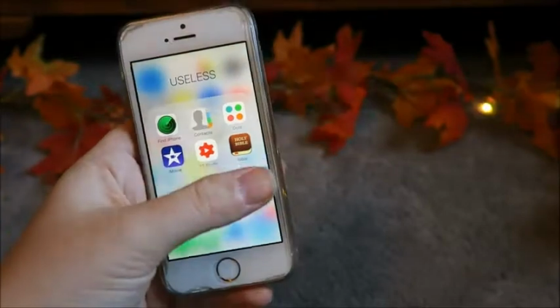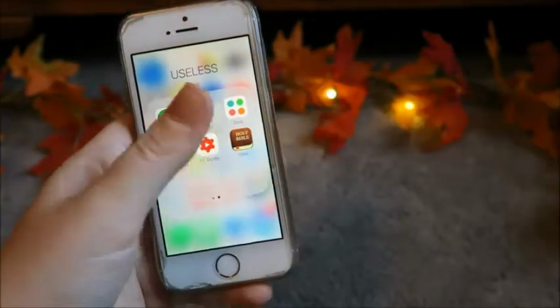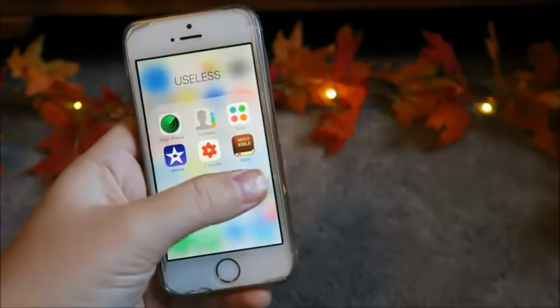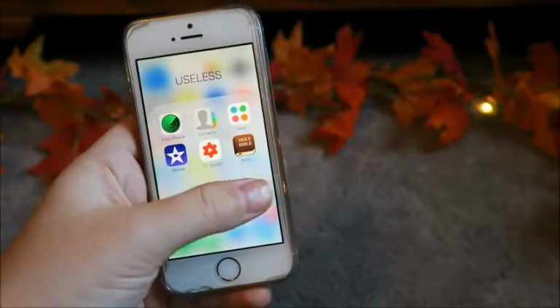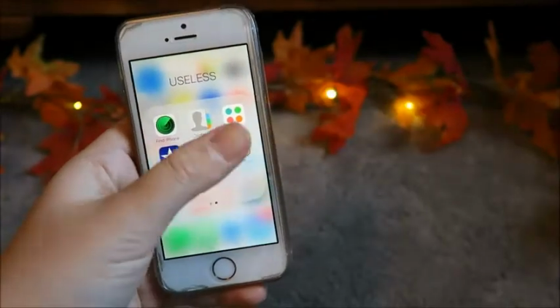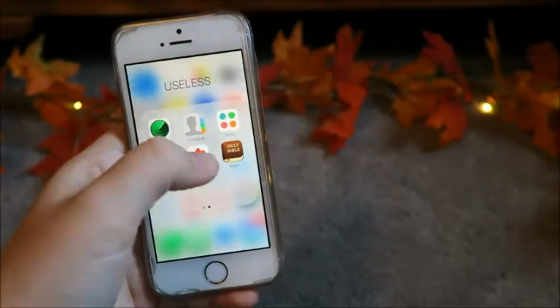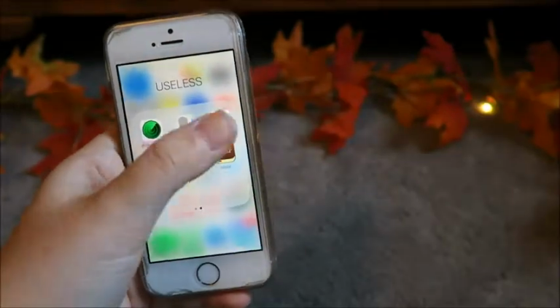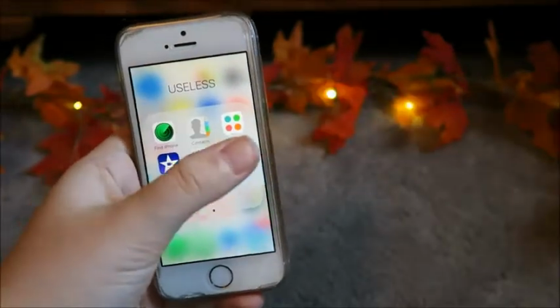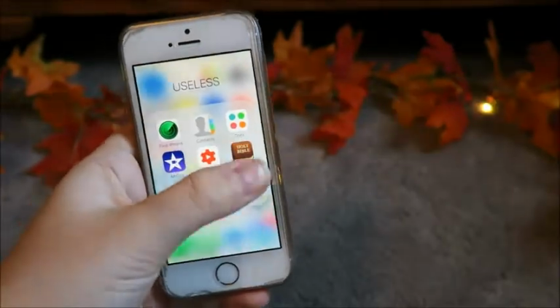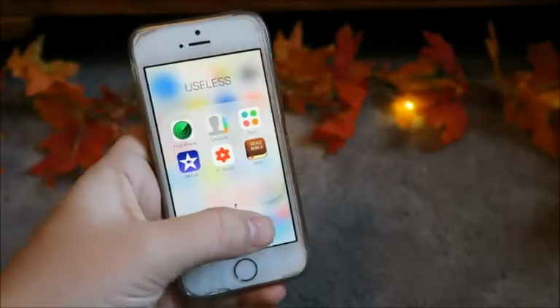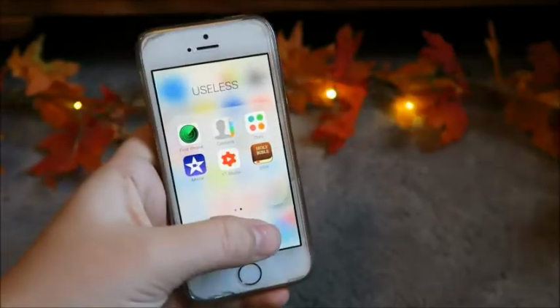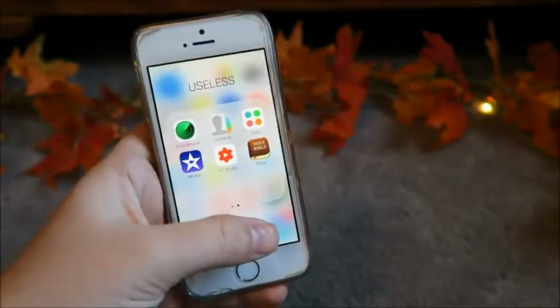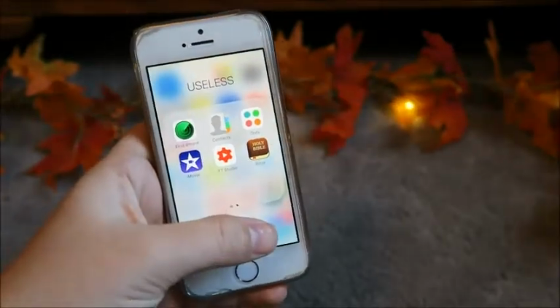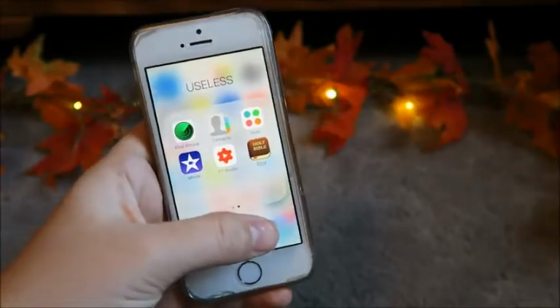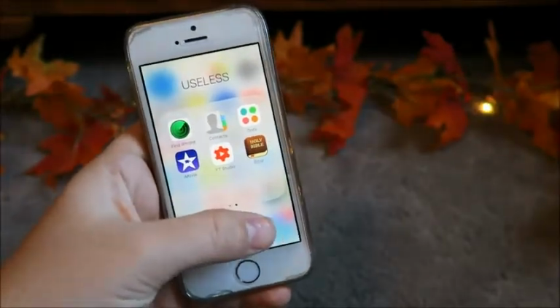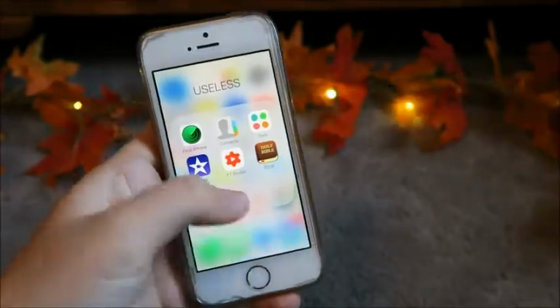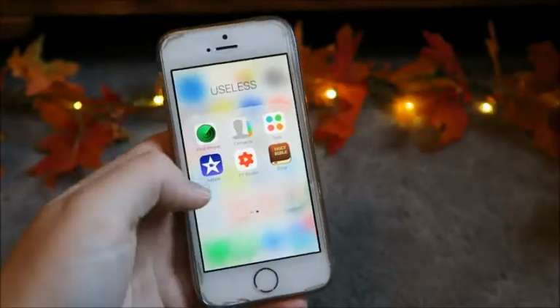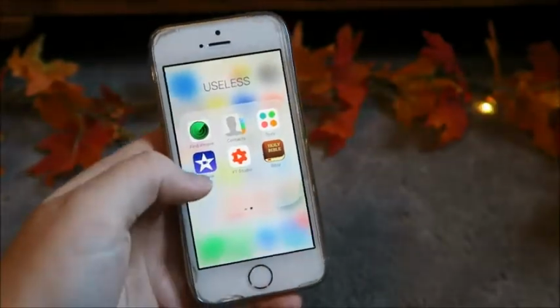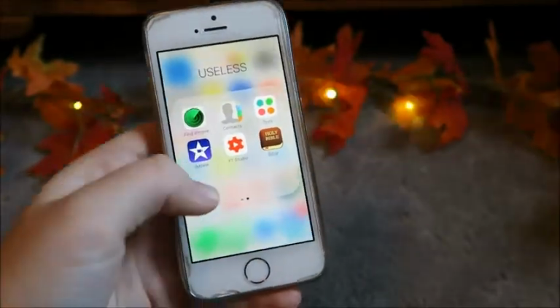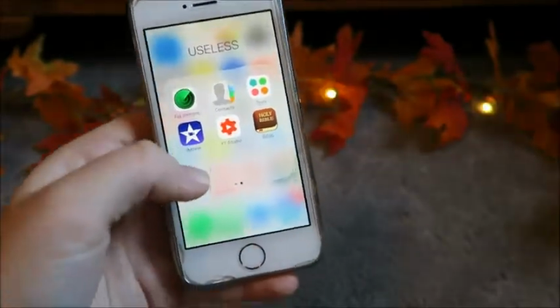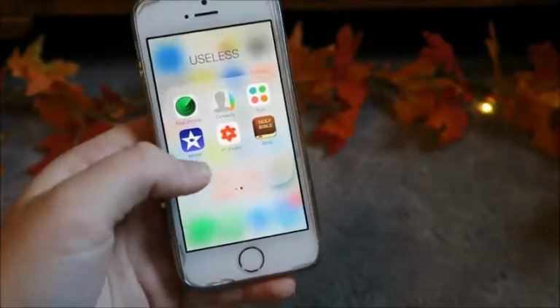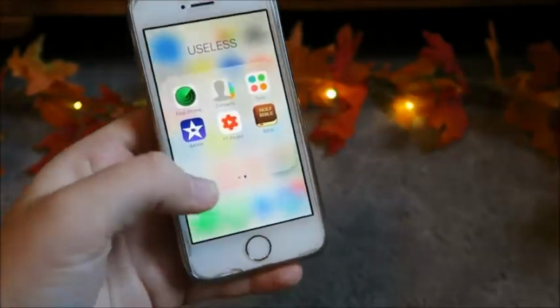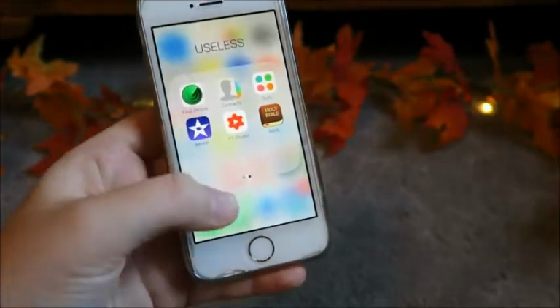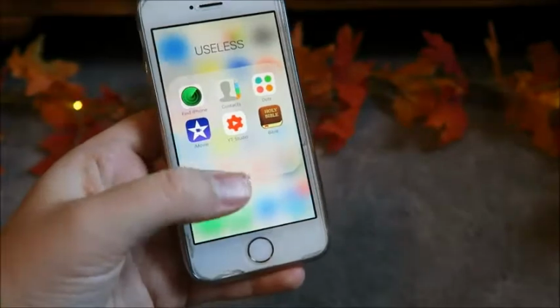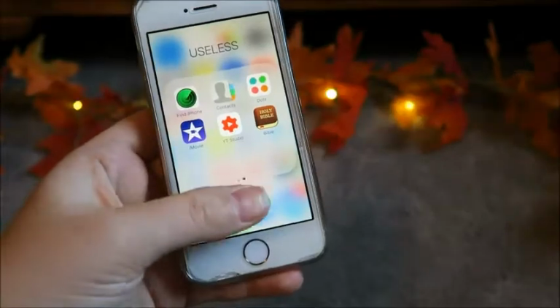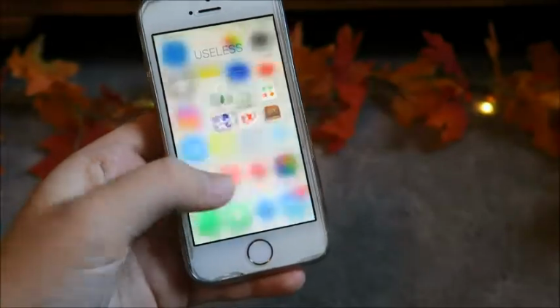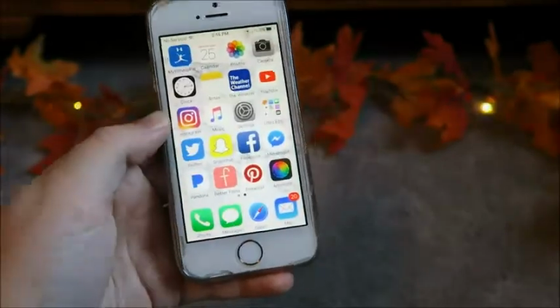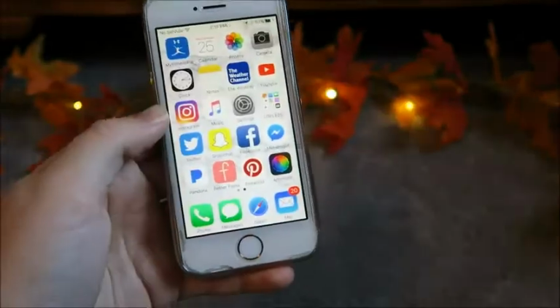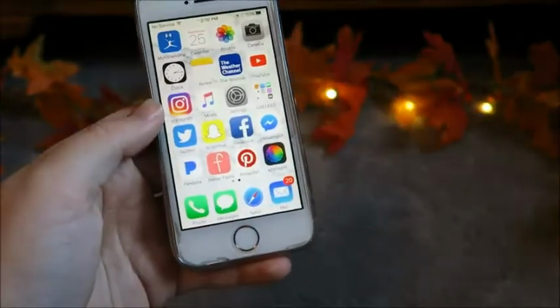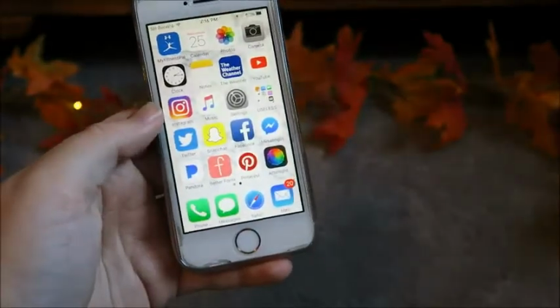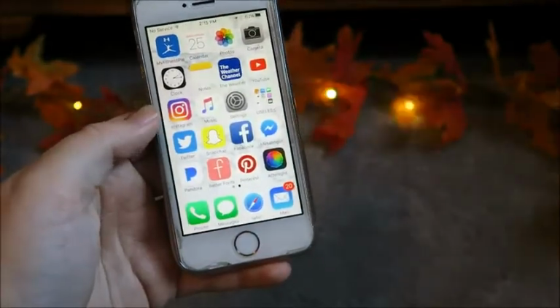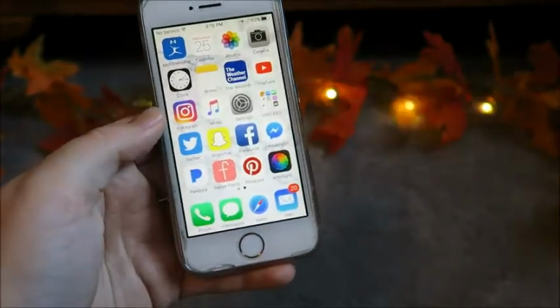And then the Bible app, and Dots, which I don't really play anymore. And I have iMovie, but I don't really use it. So that is all that's on my iPhone.